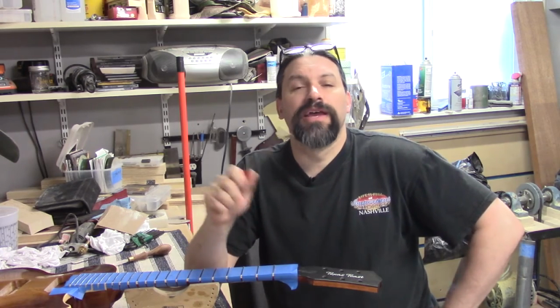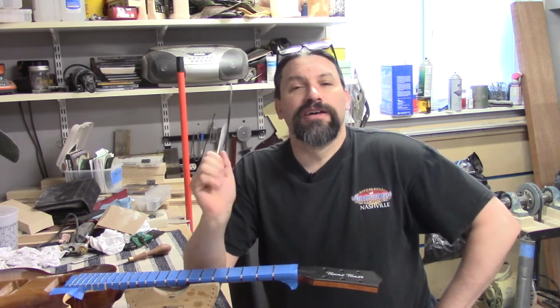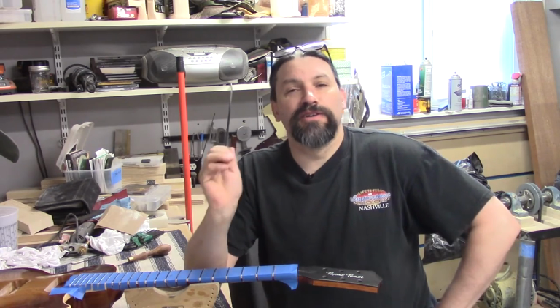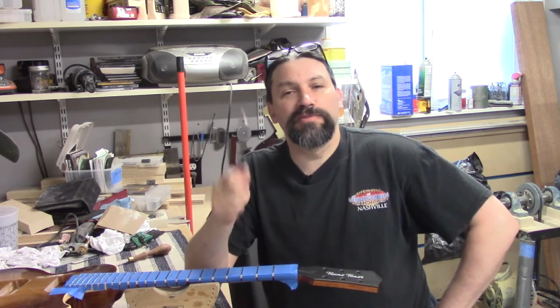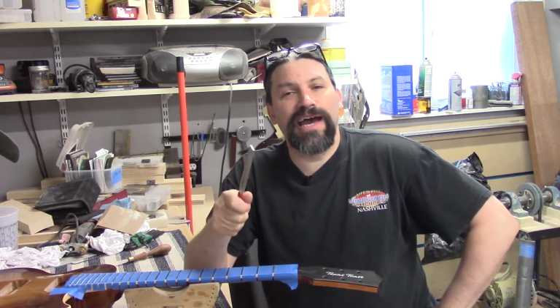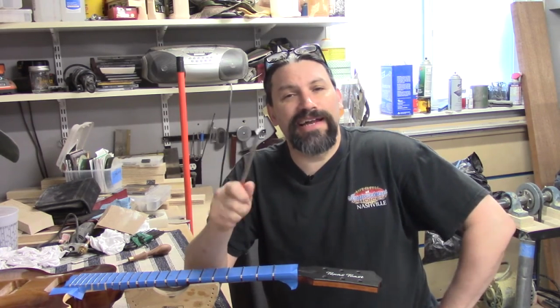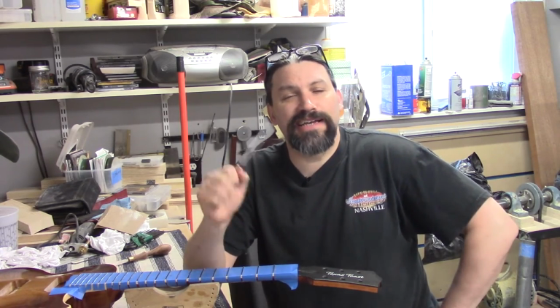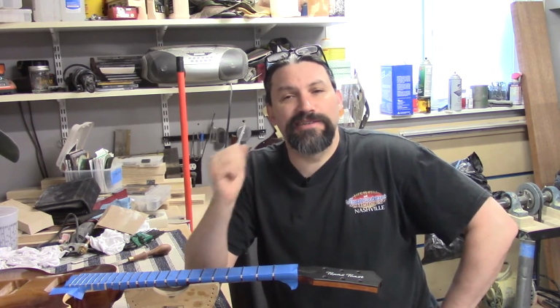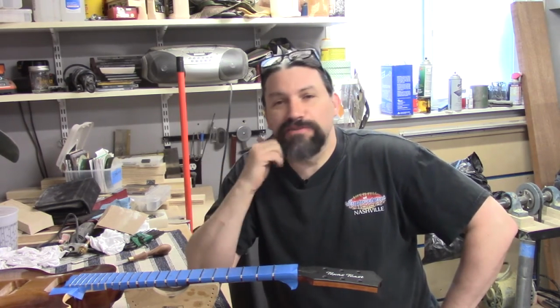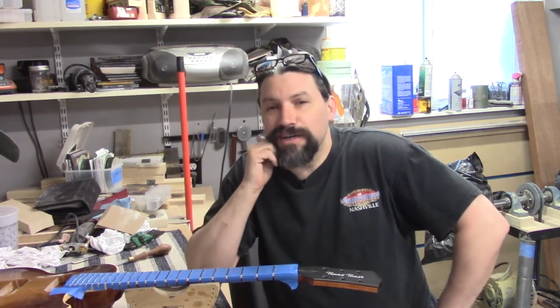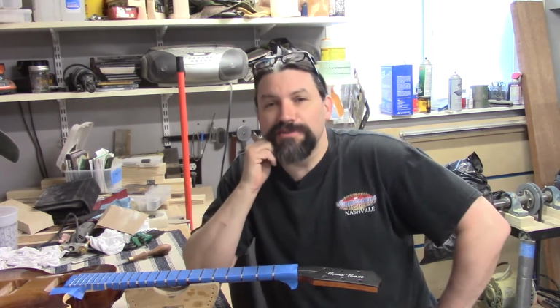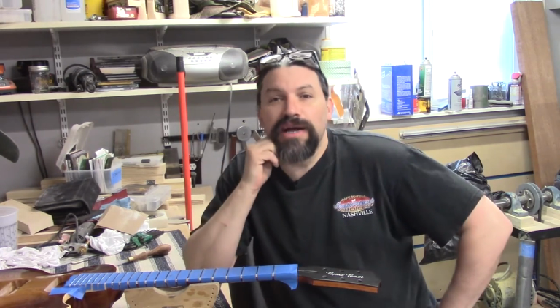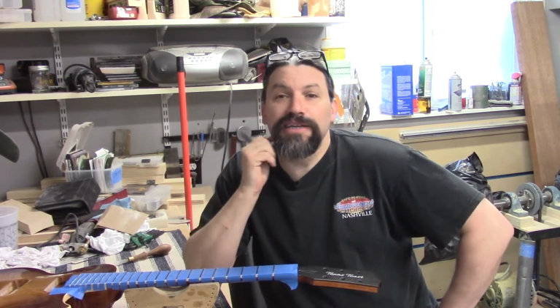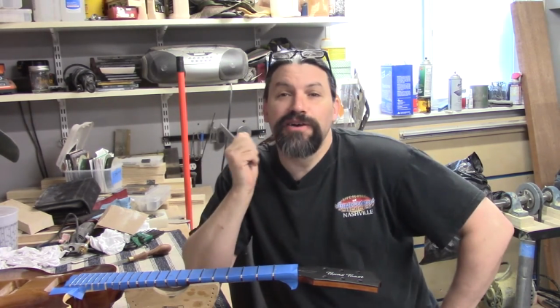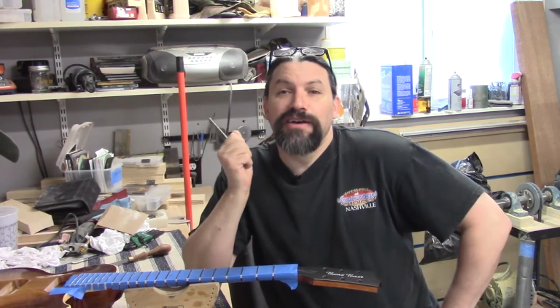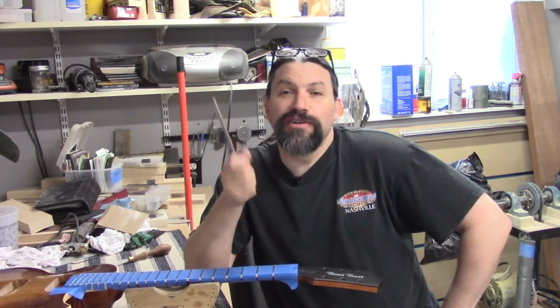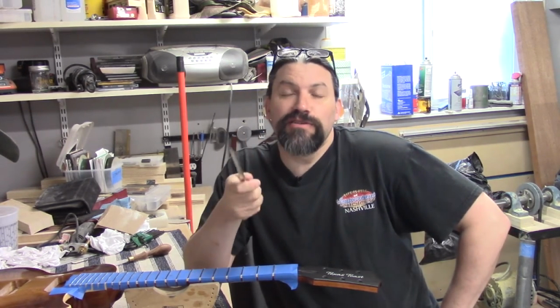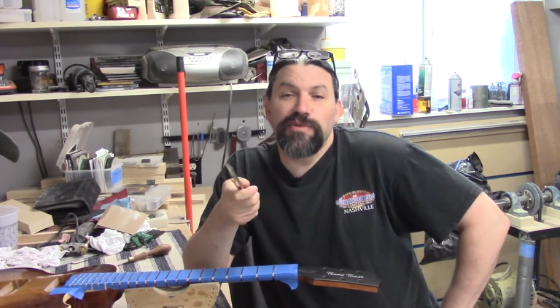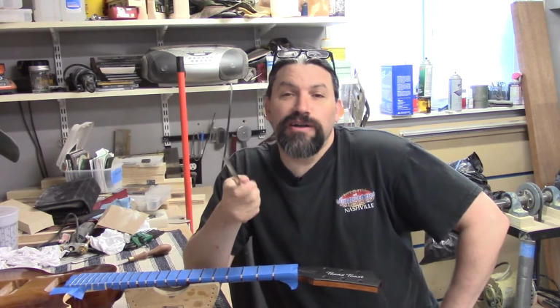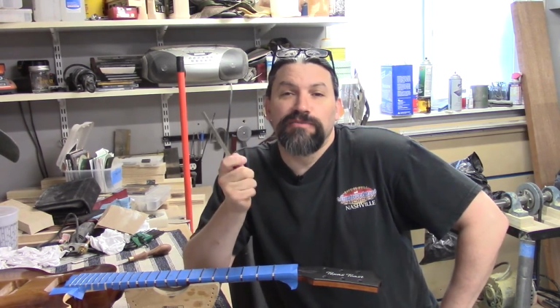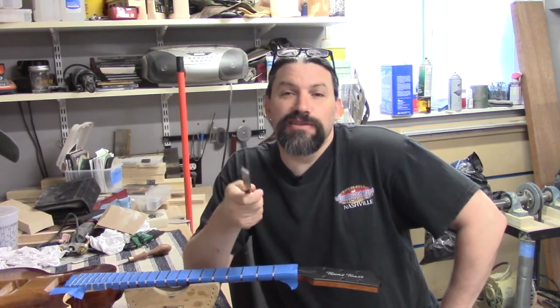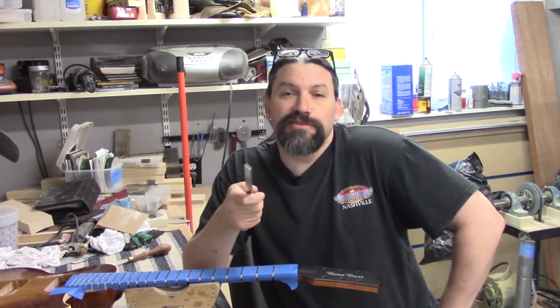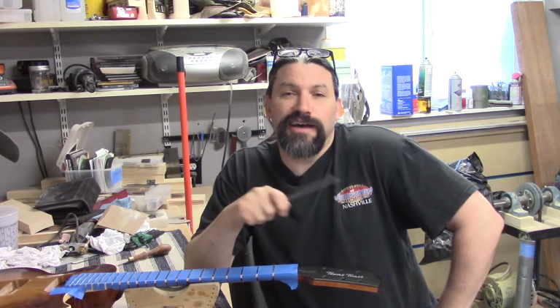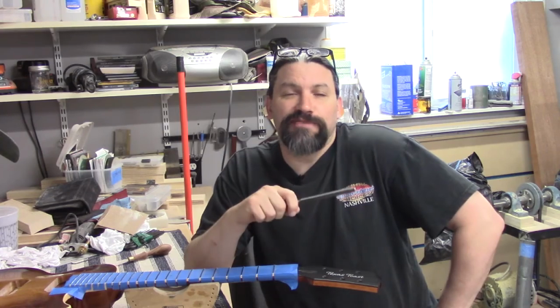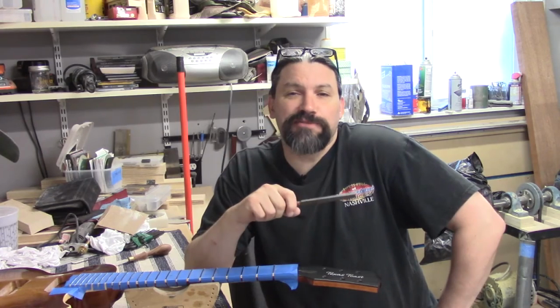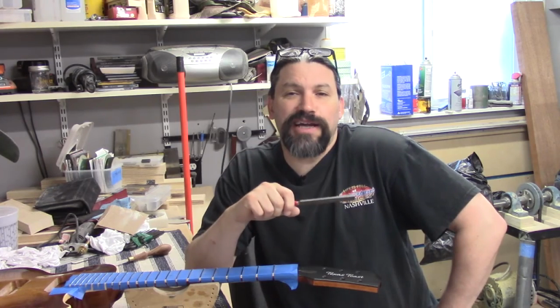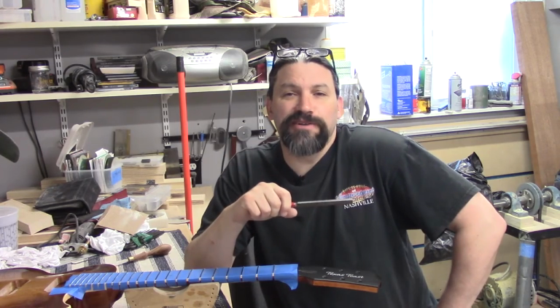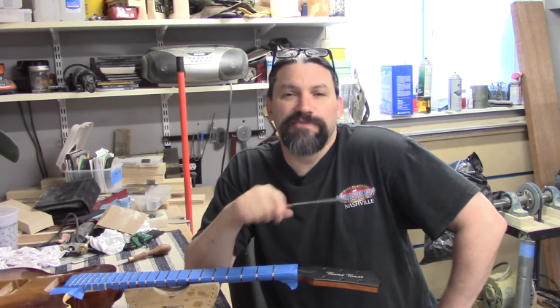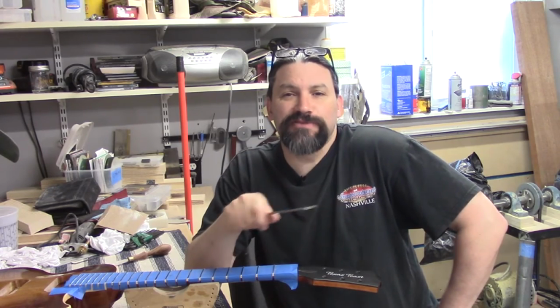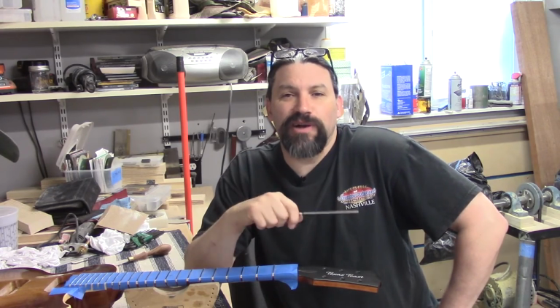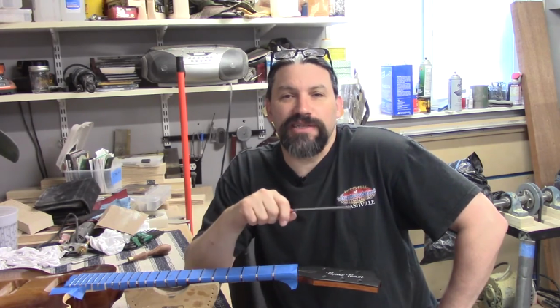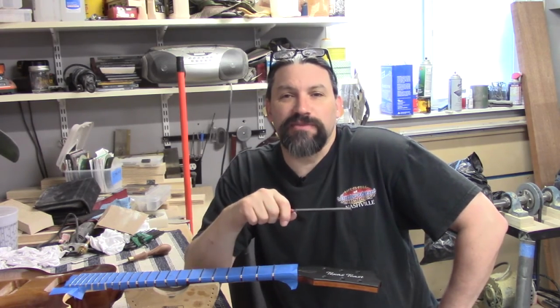This is Matt at Texas Toast Guitars reminding you: if you're so smart, build it yourself. That's what I do. Thanks for watching everybody.